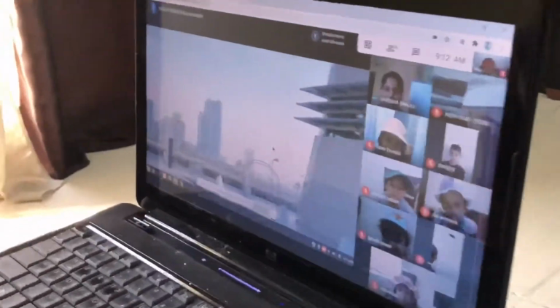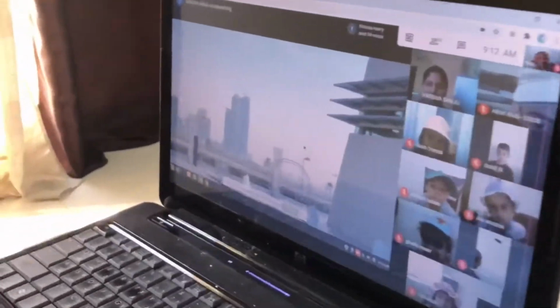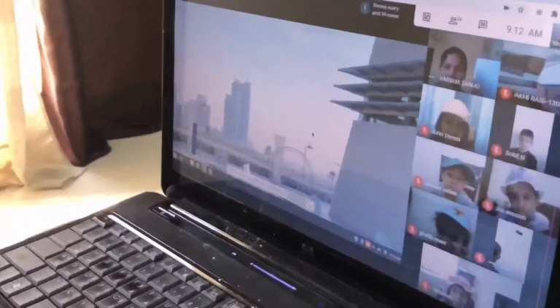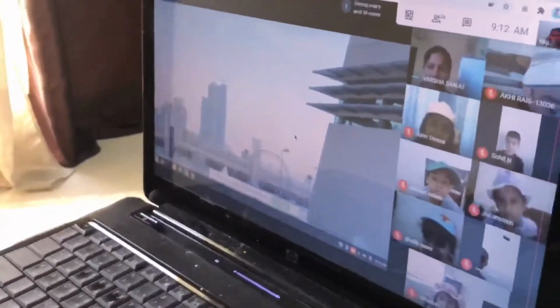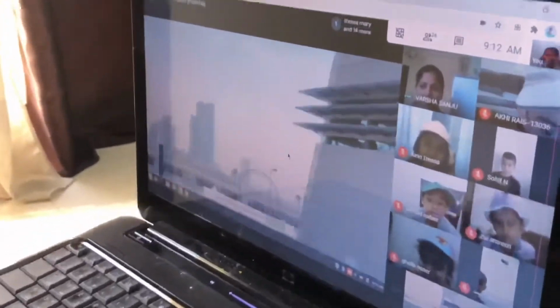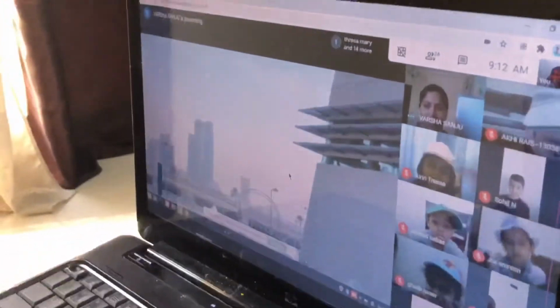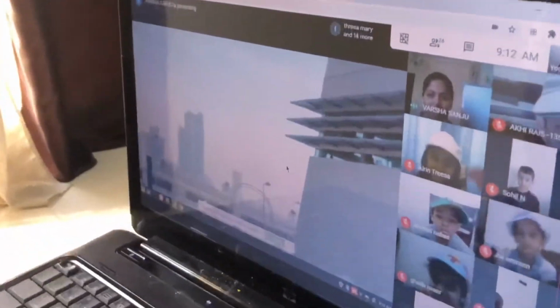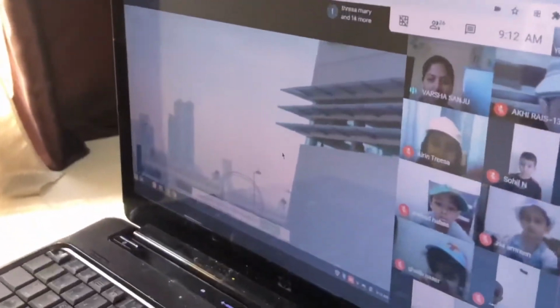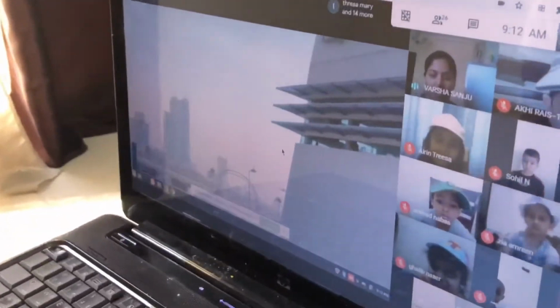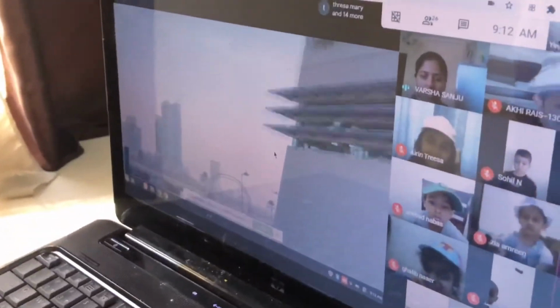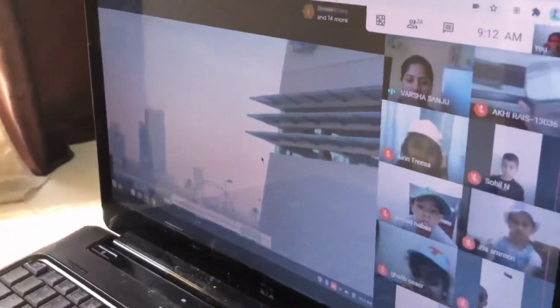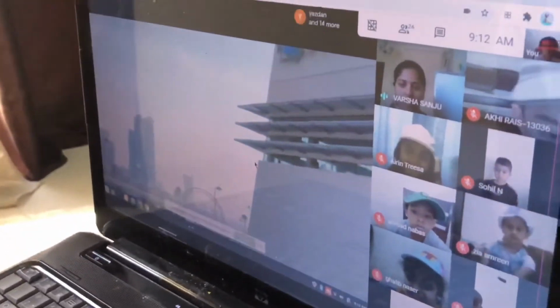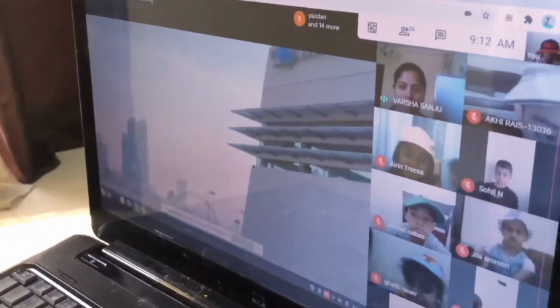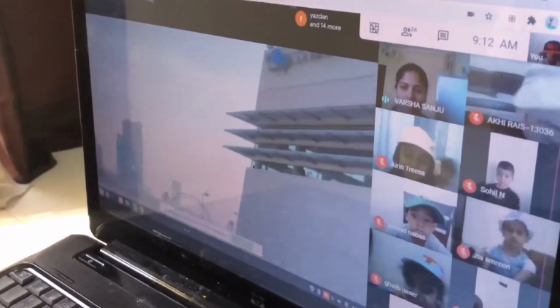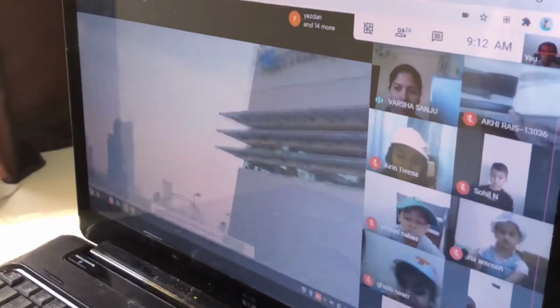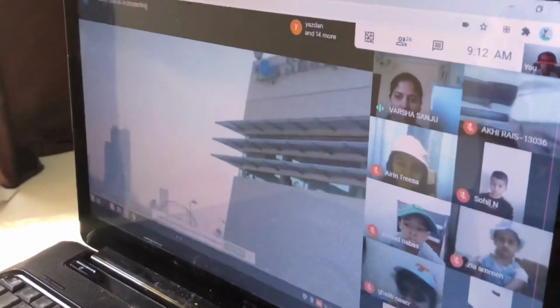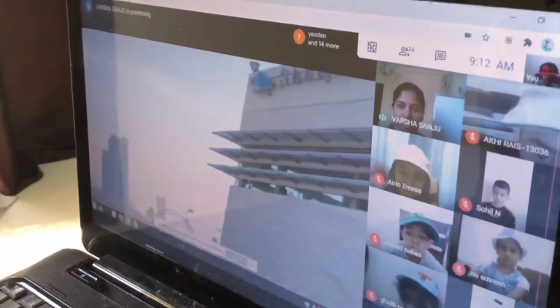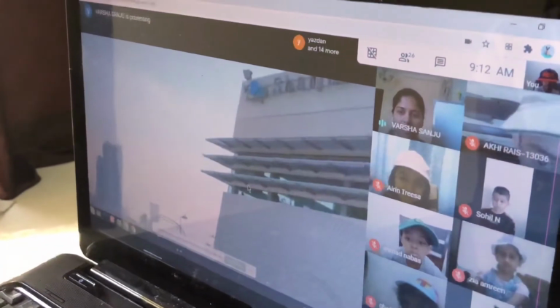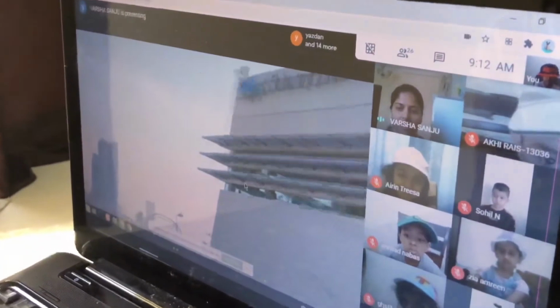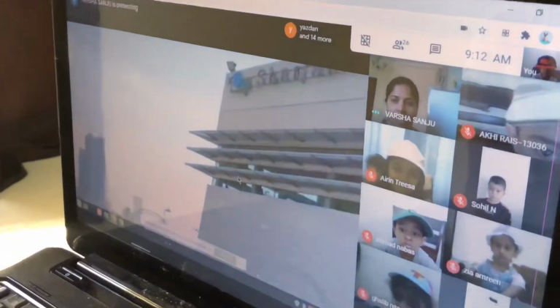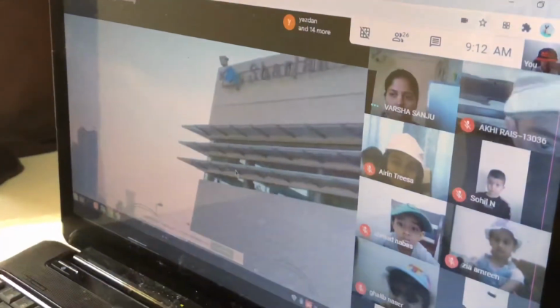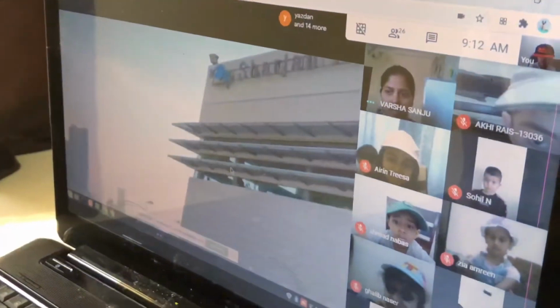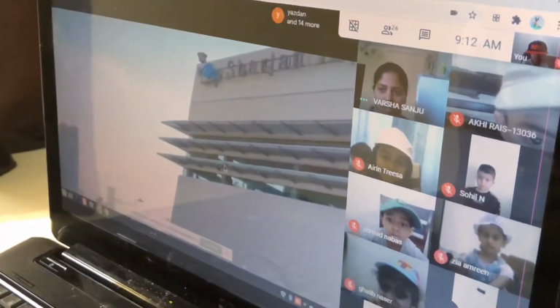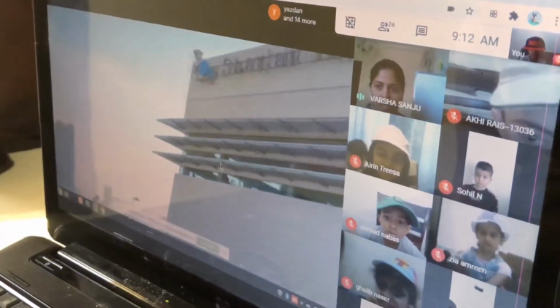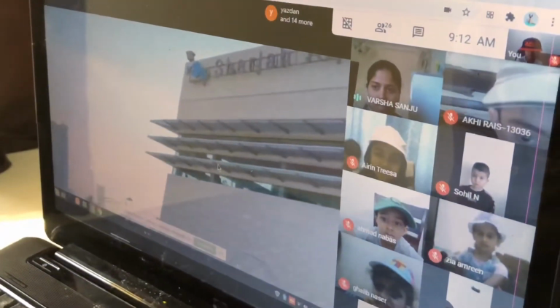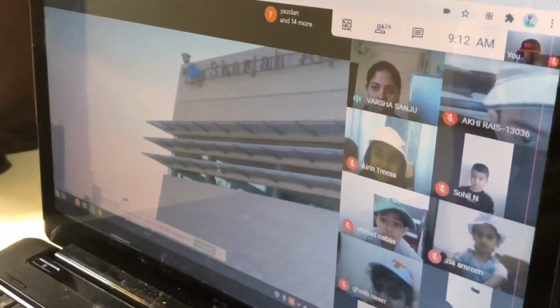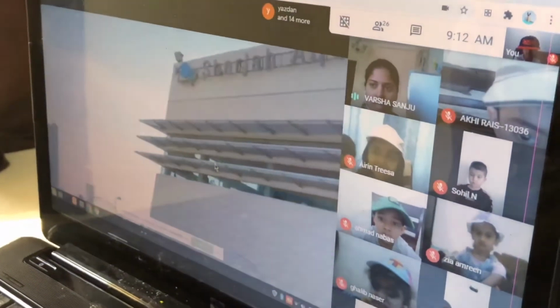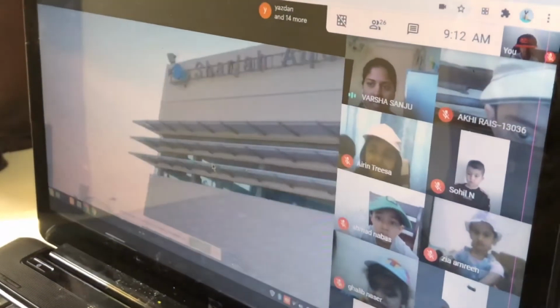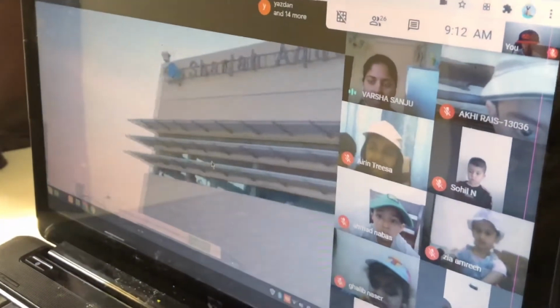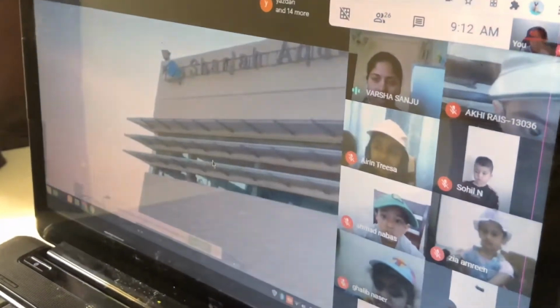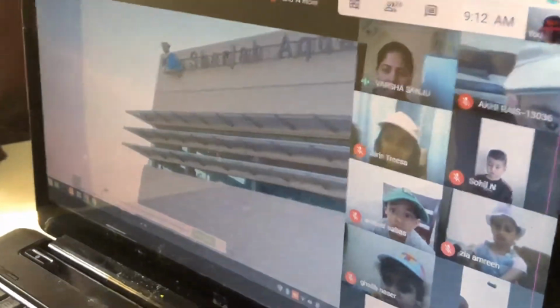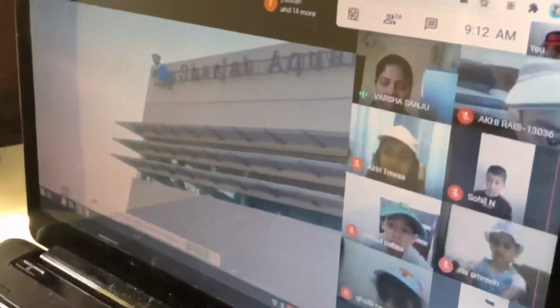Now we have reached our place — Shaja Aquarium.